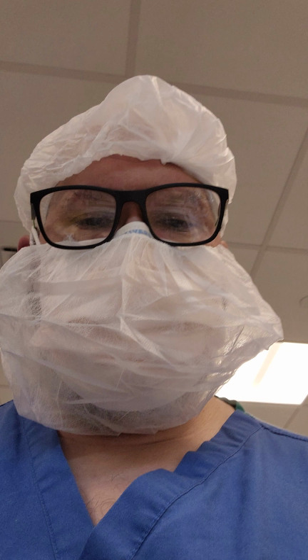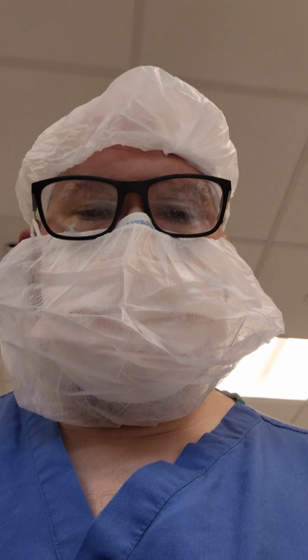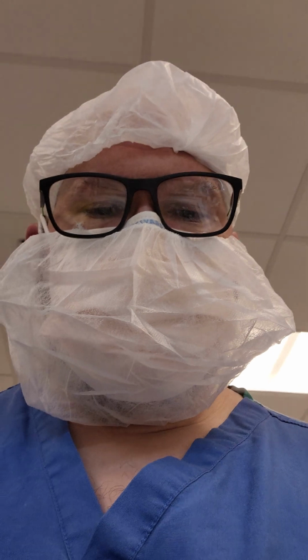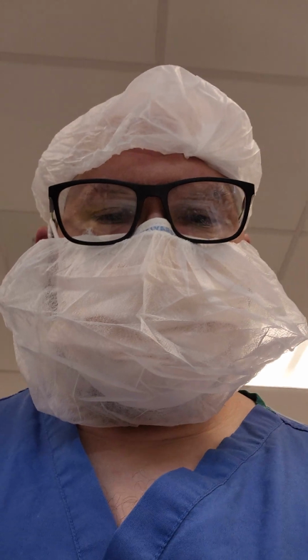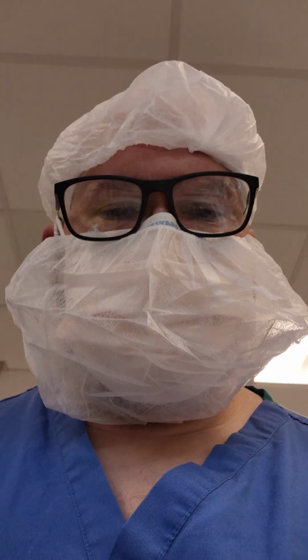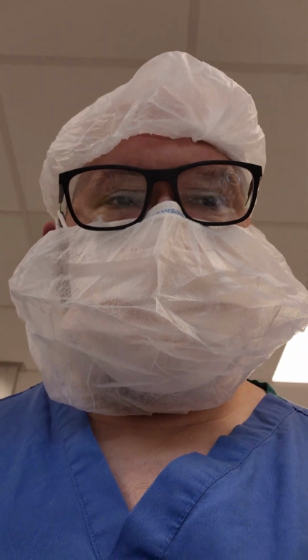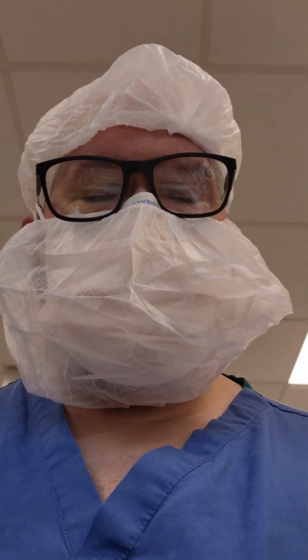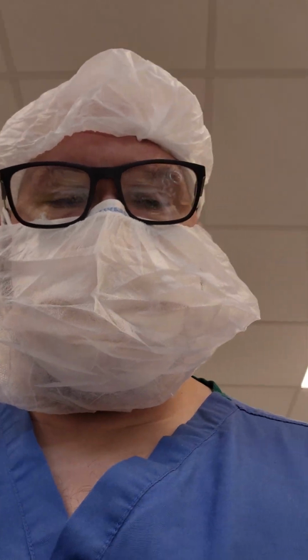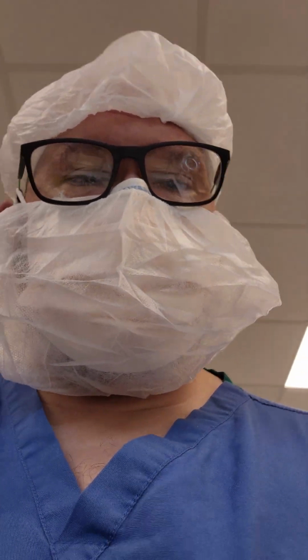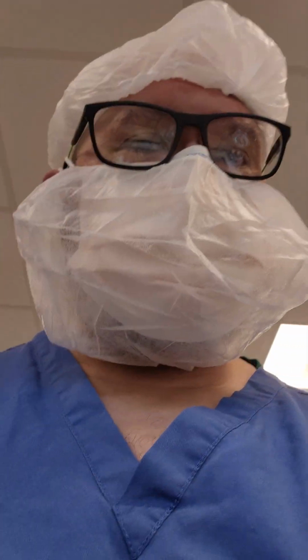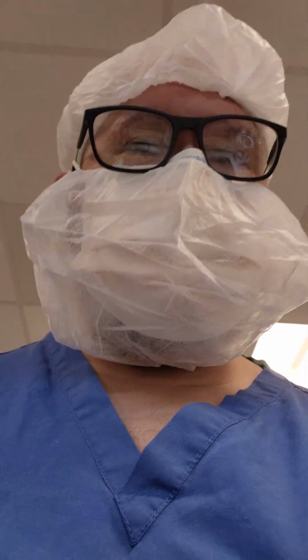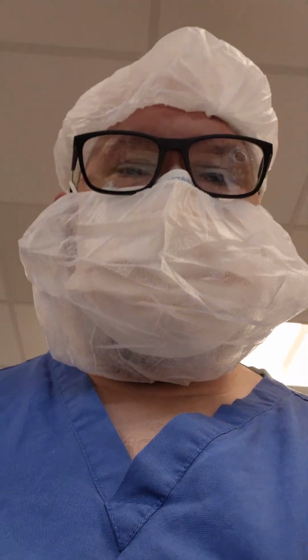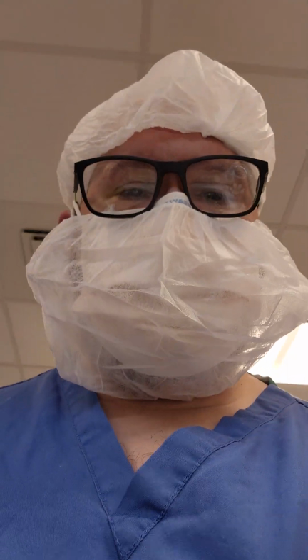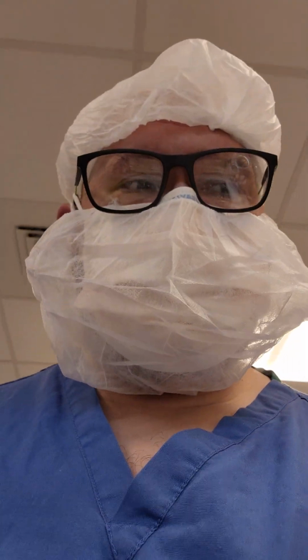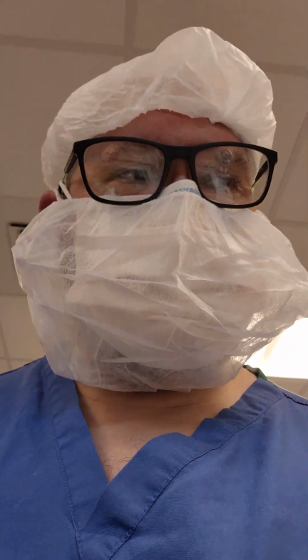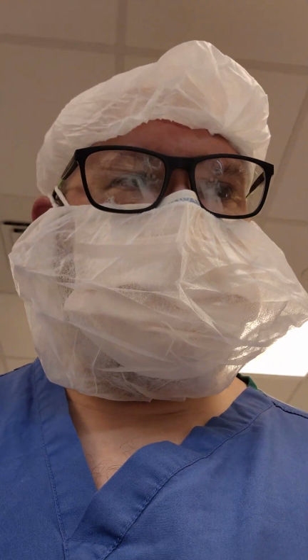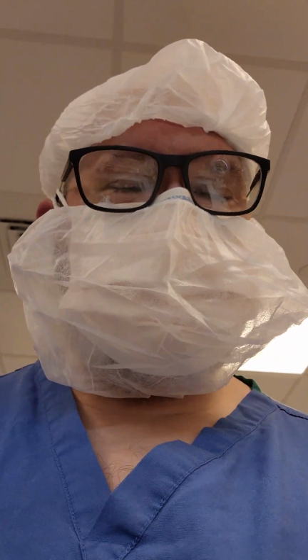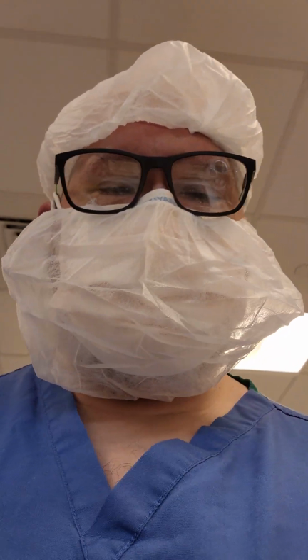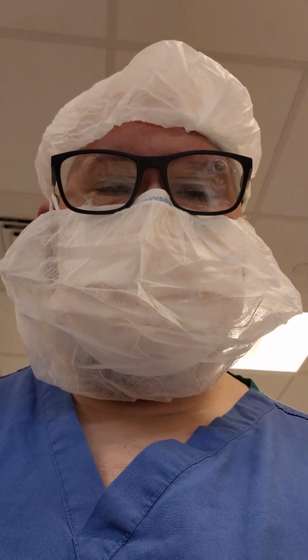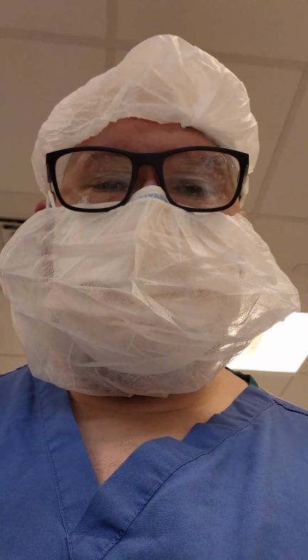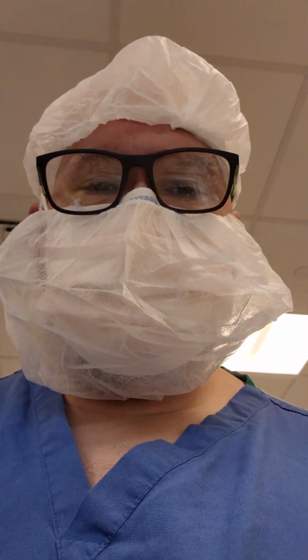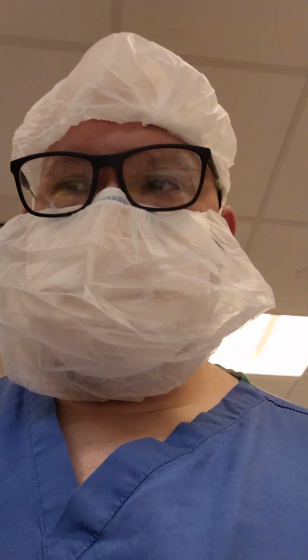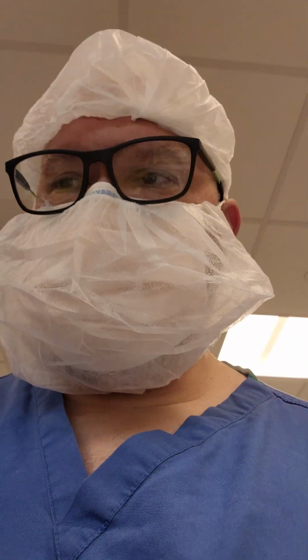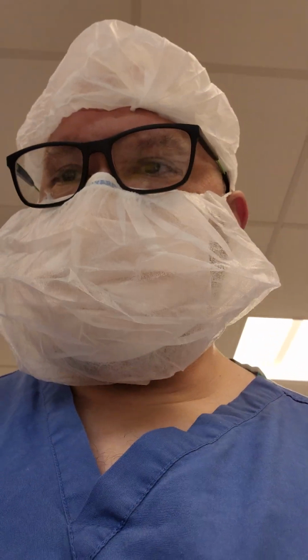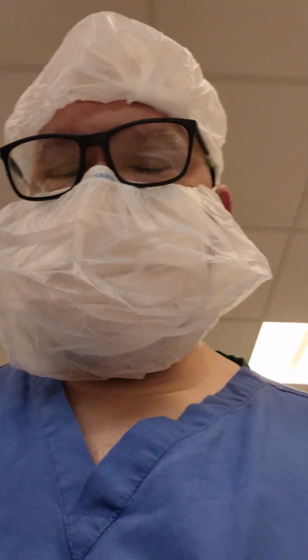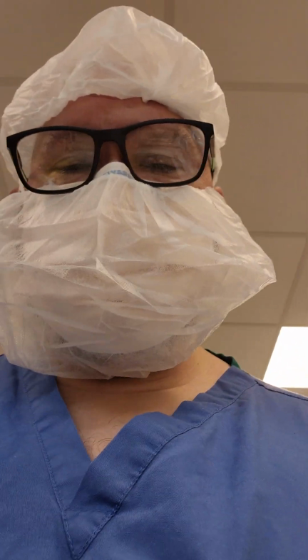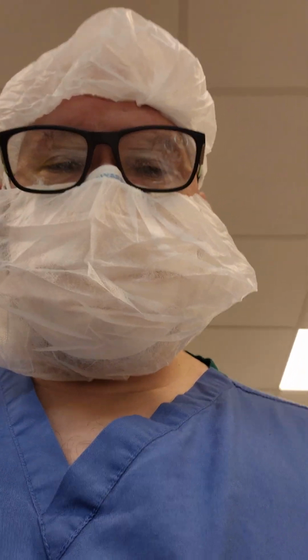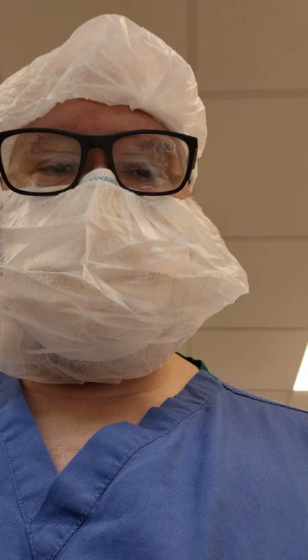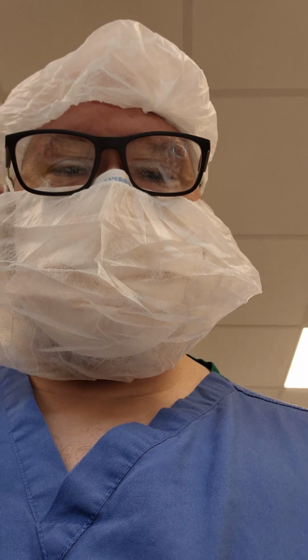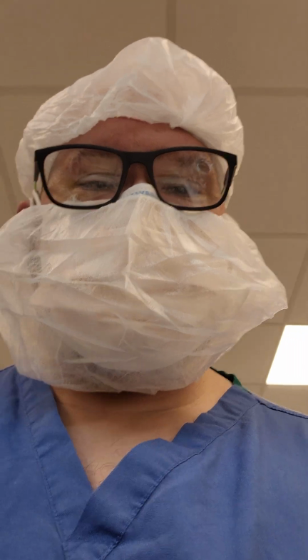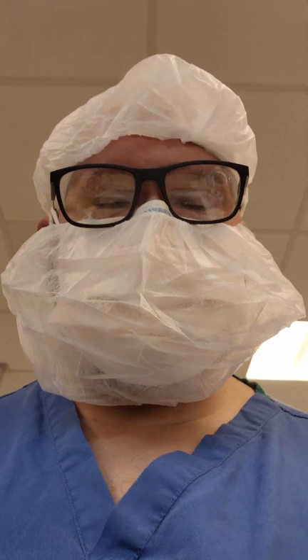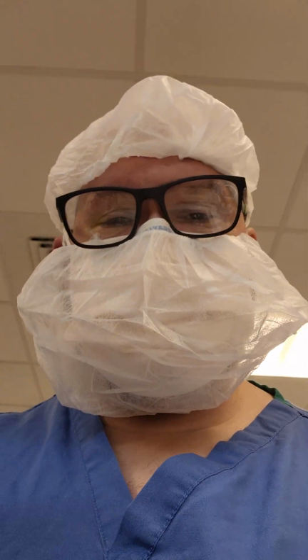What's going on guys? Welcome back to WDYDCSP — What Do You Do as a Sterile Processing technician?